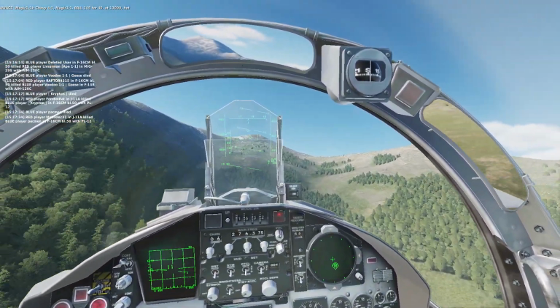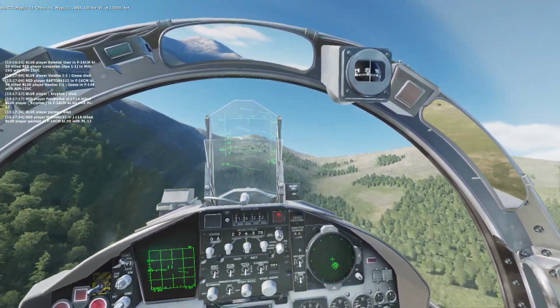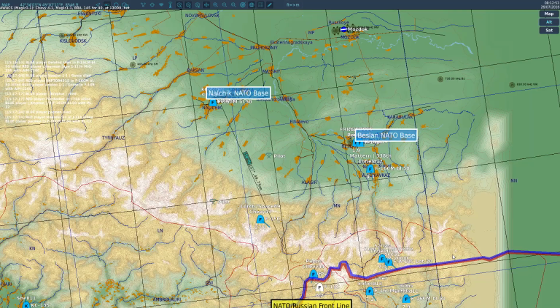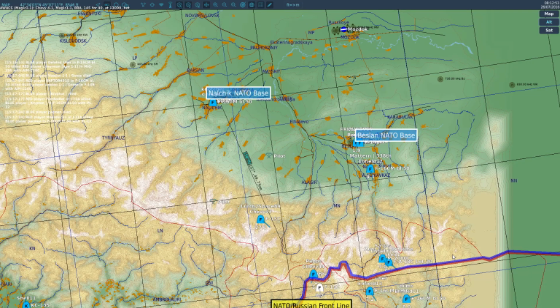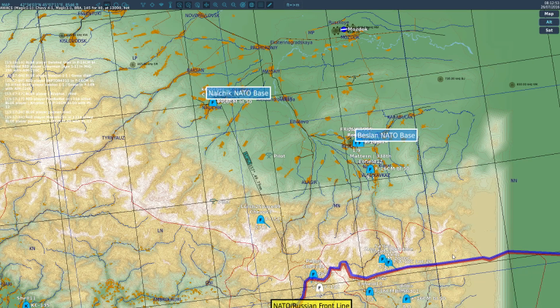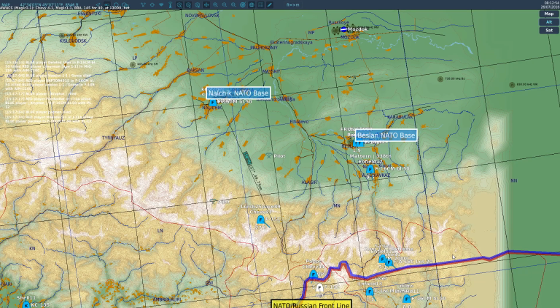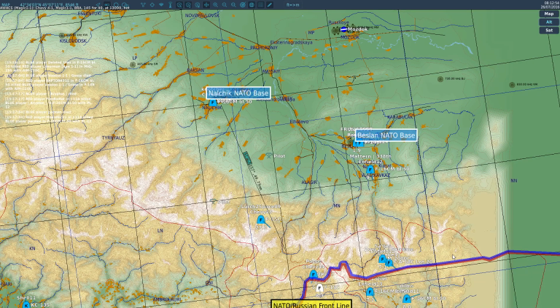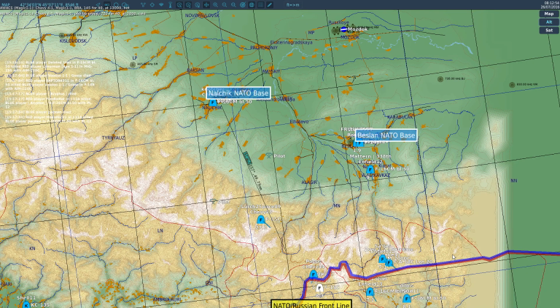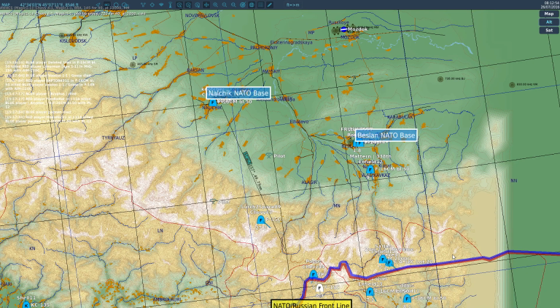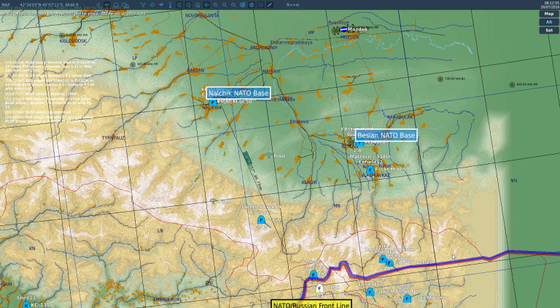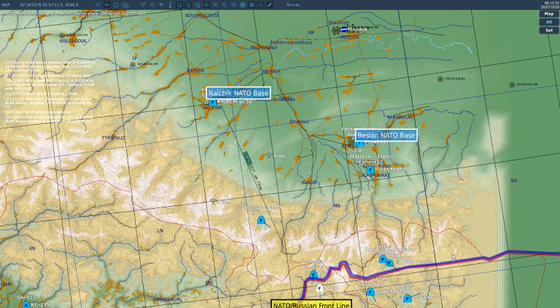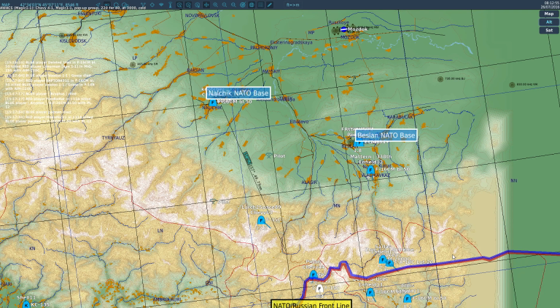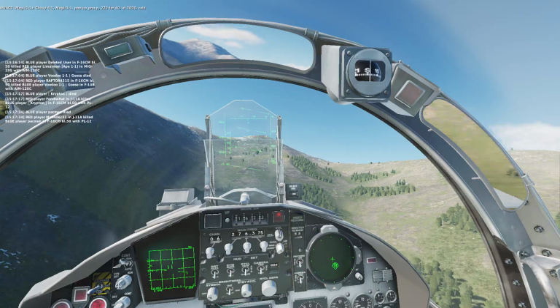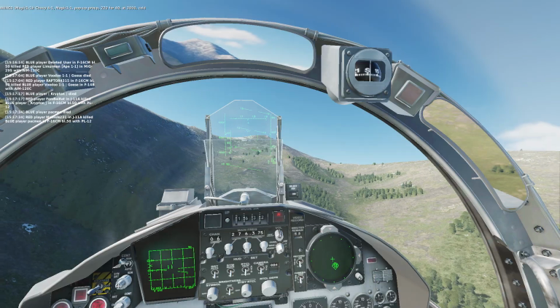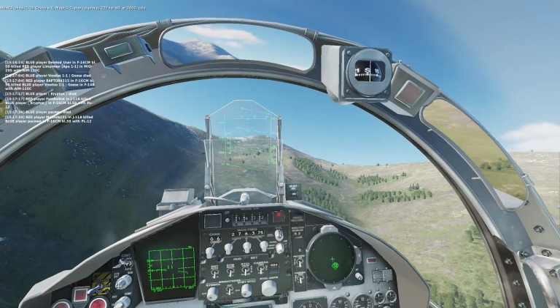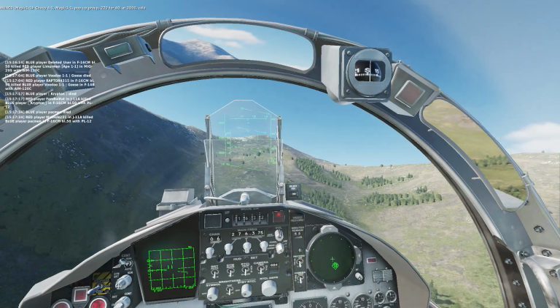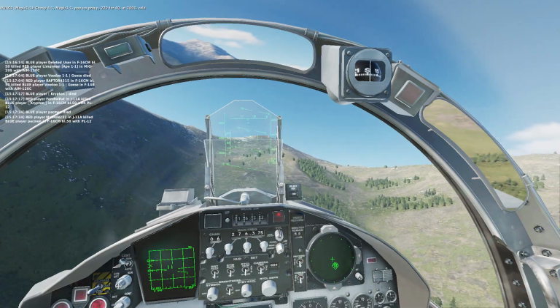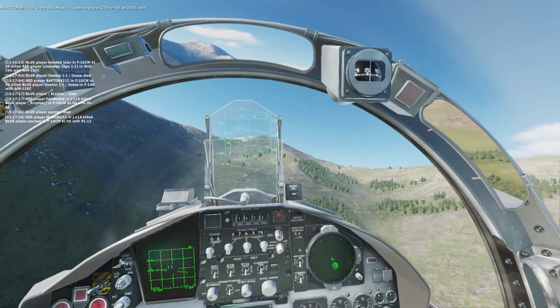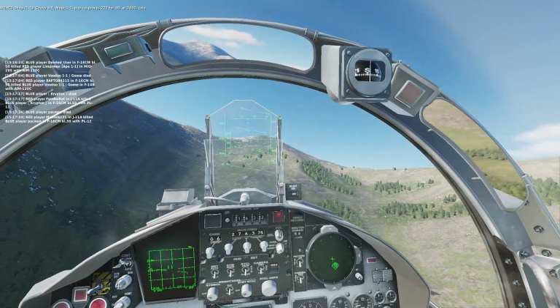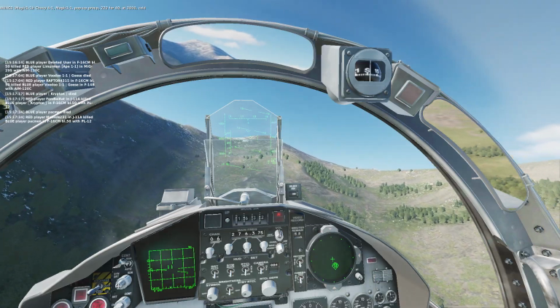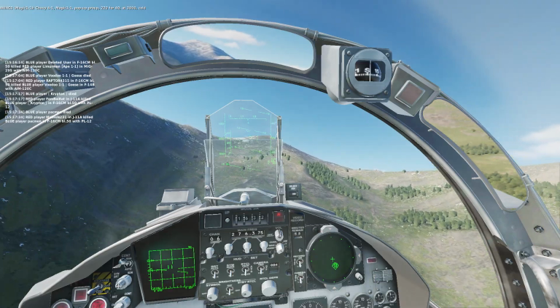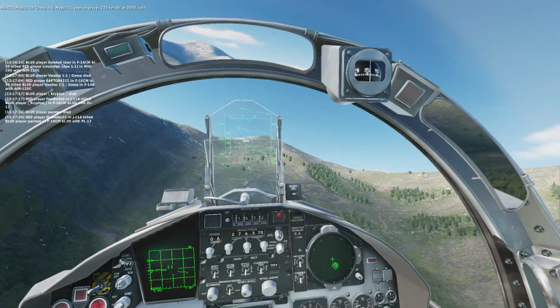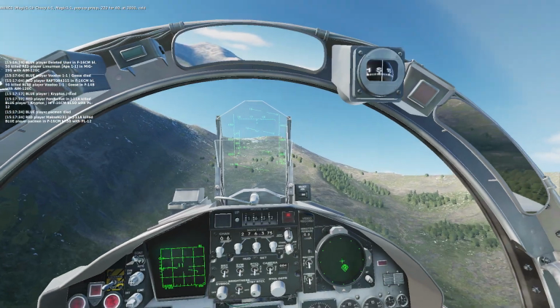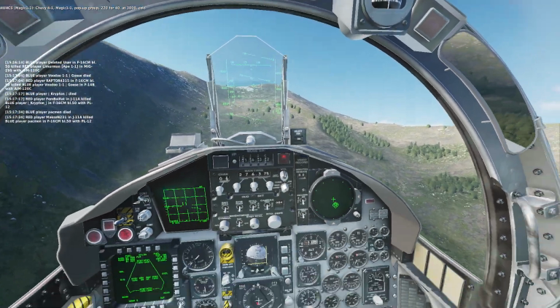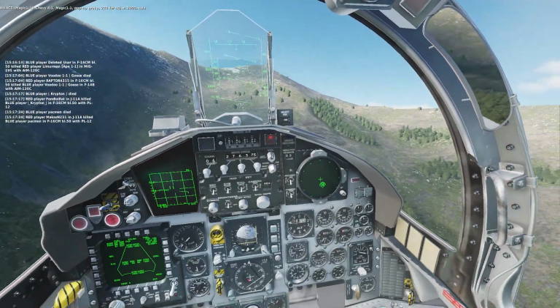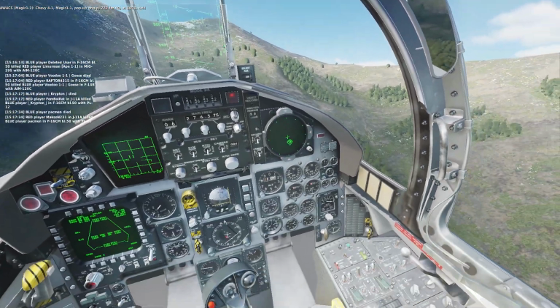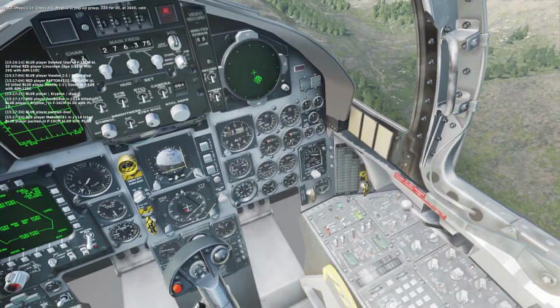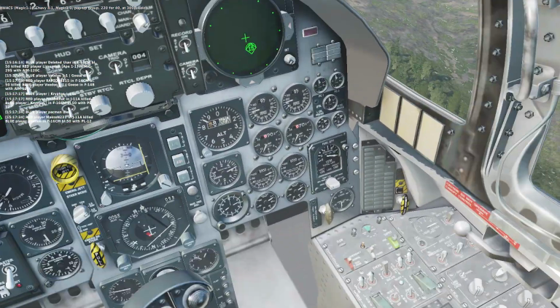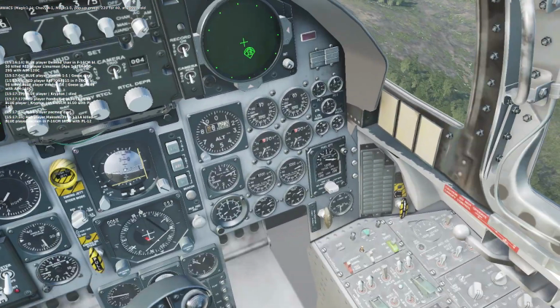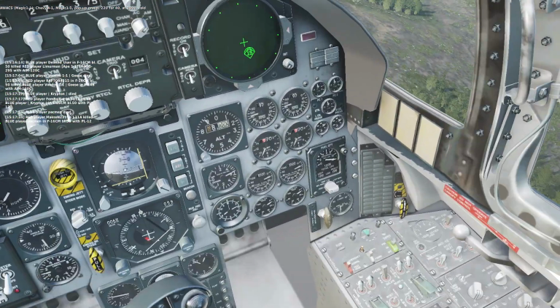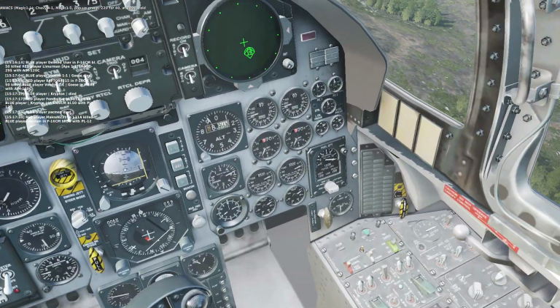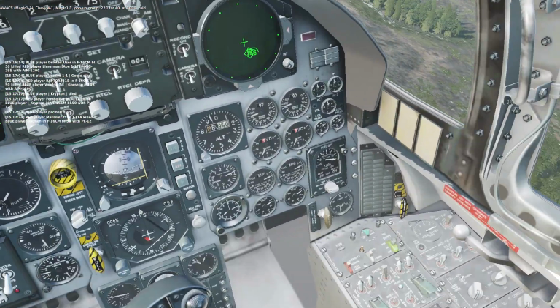Chevy Ford 1, Magic 1-1, pop-up group 220-440, at 3,000, hot.